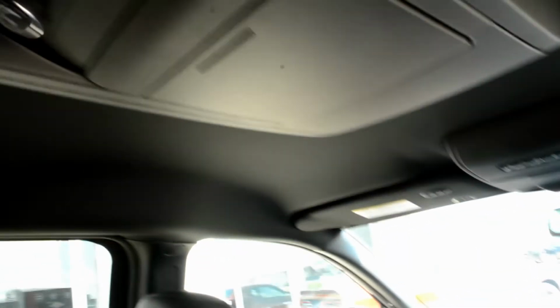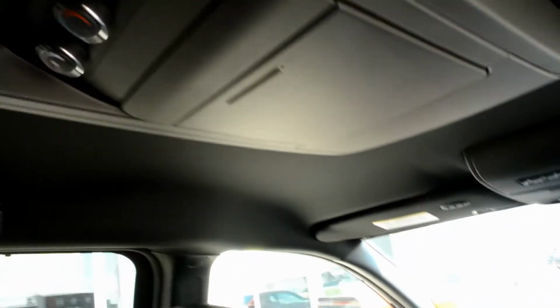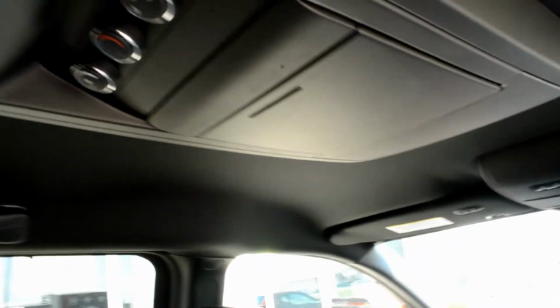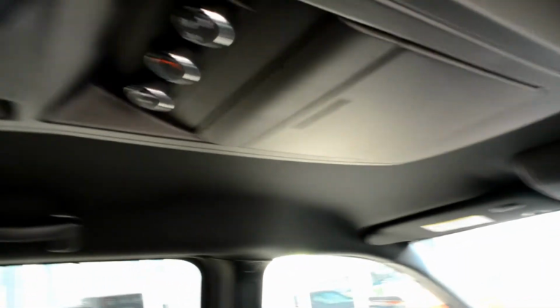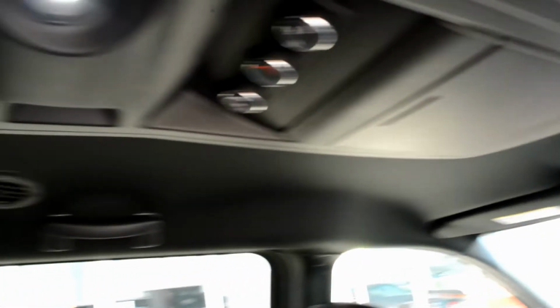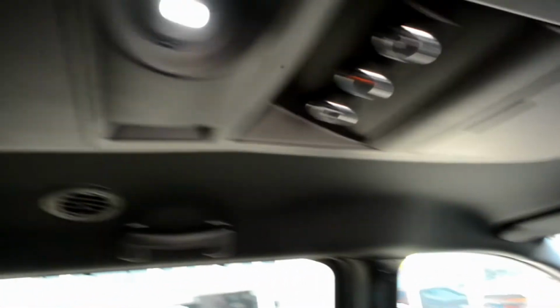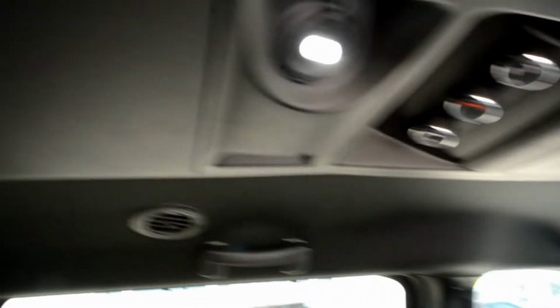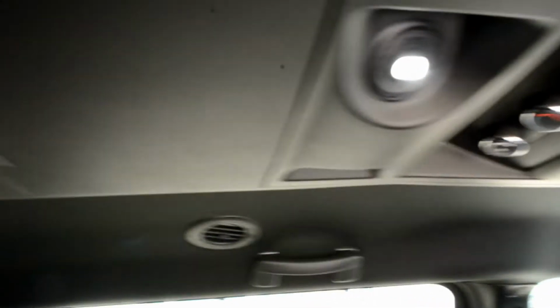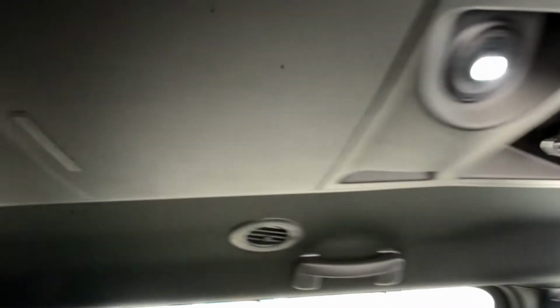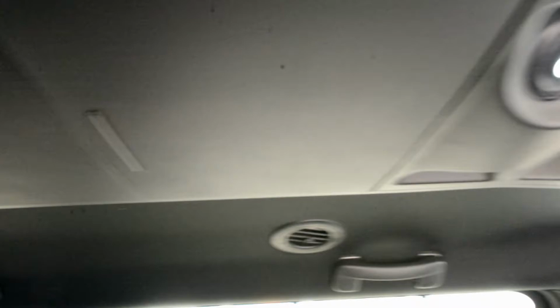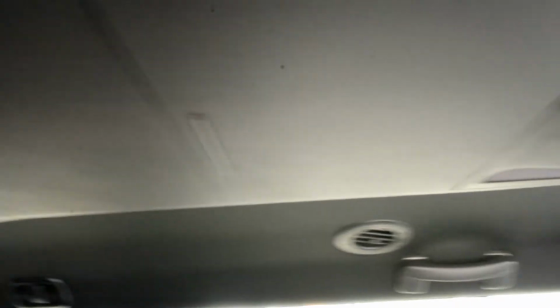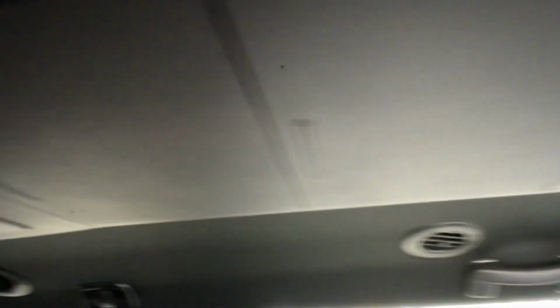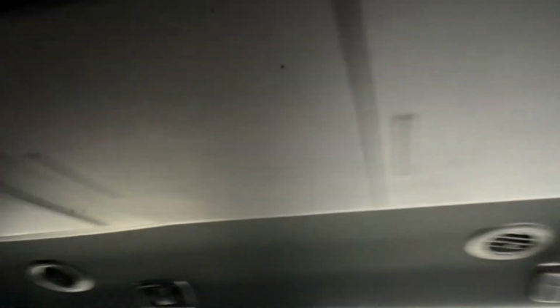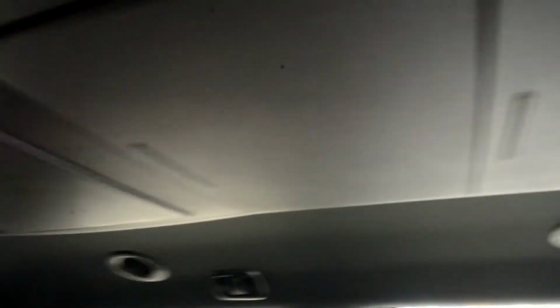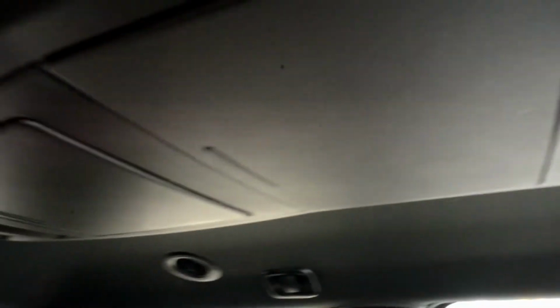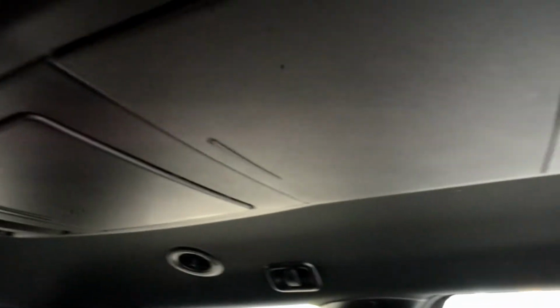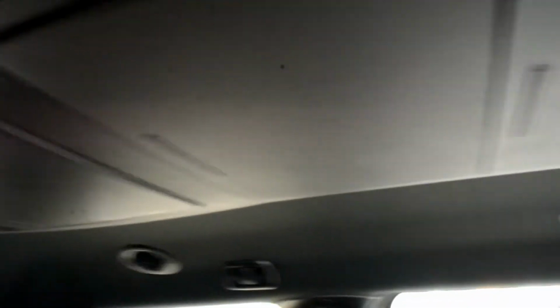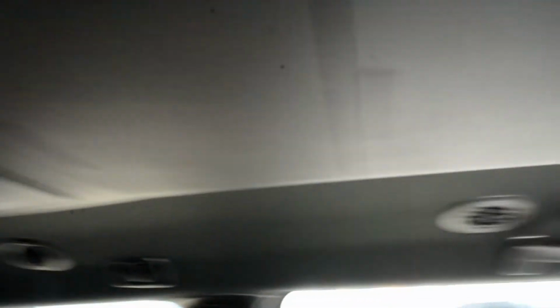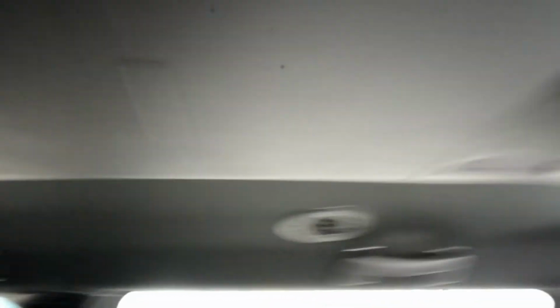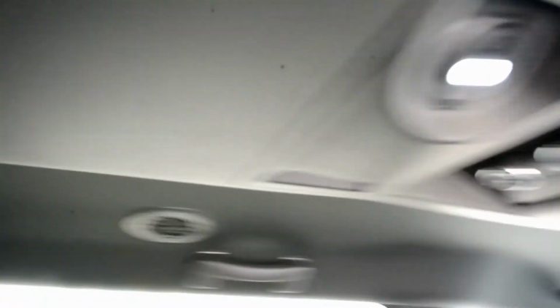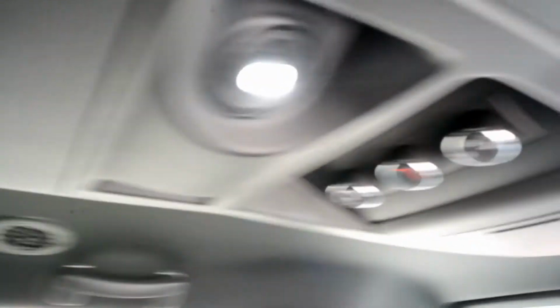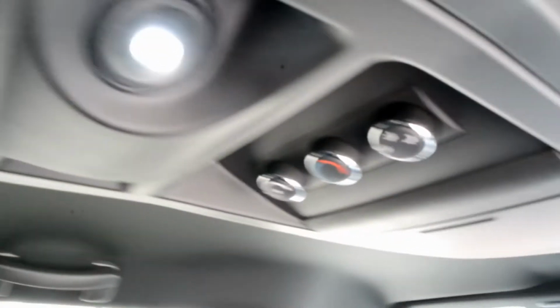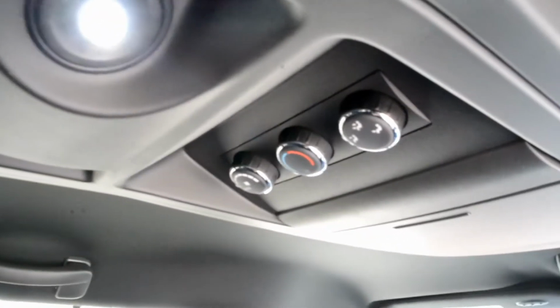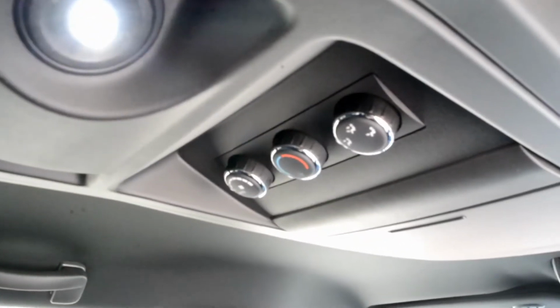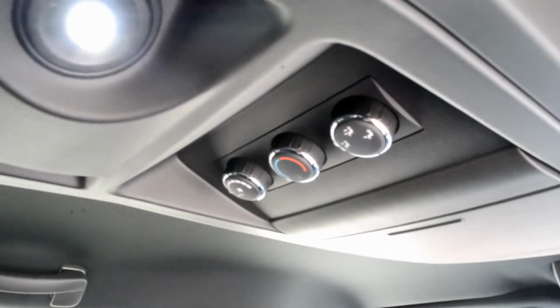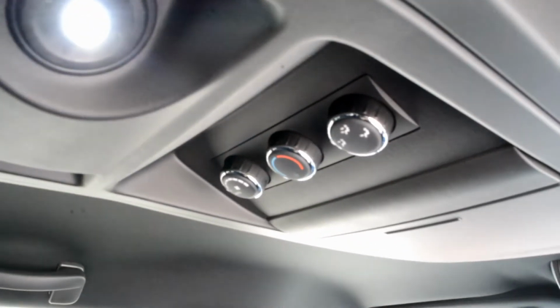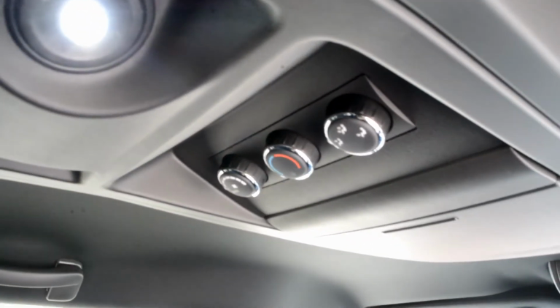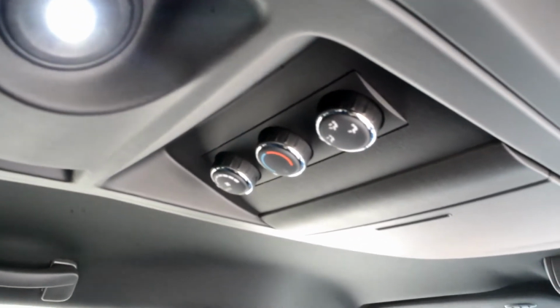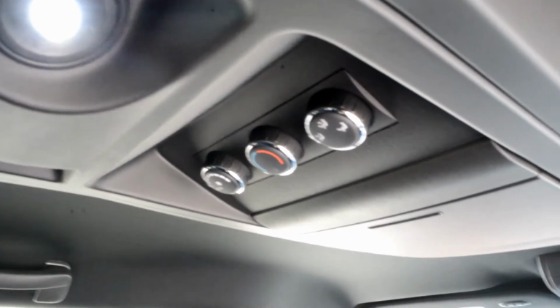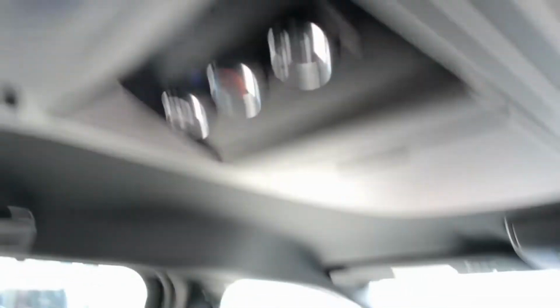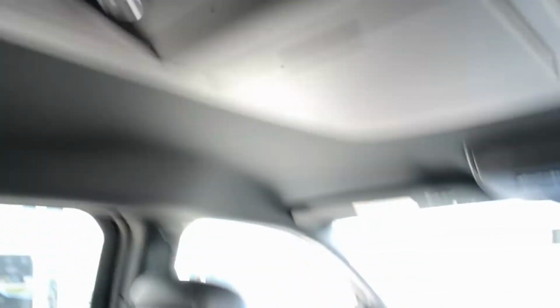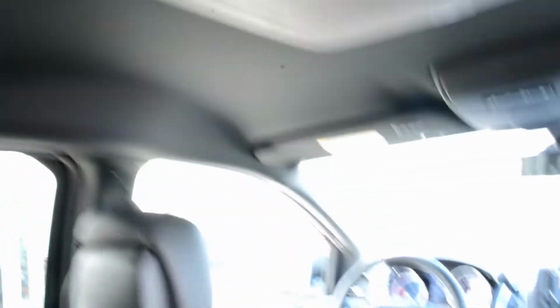Up top you have a little bit of storage compartments, as well as your rear climate controls, as you can see.